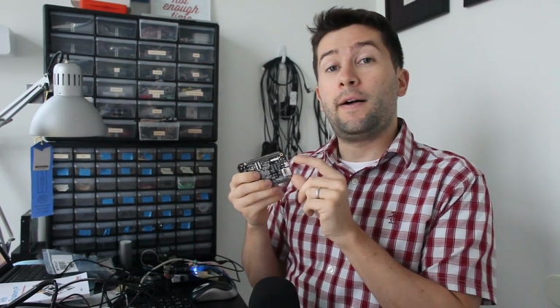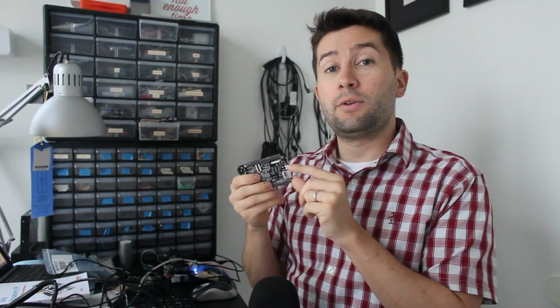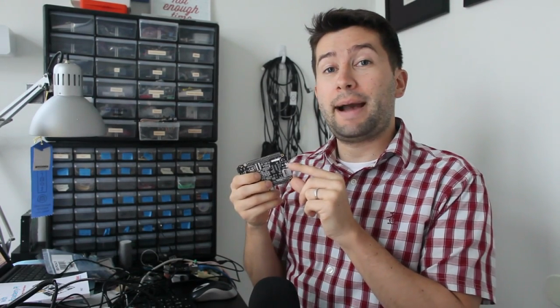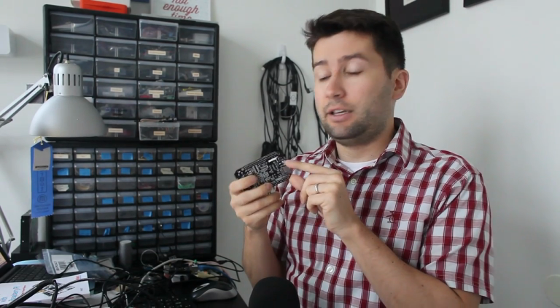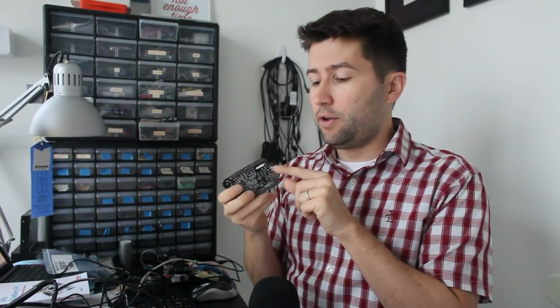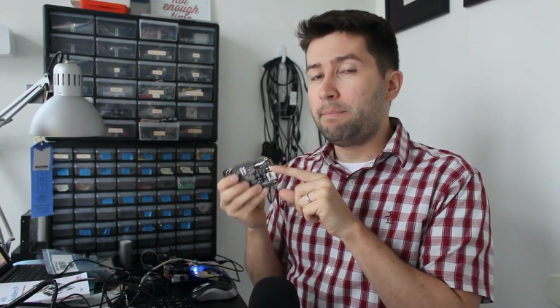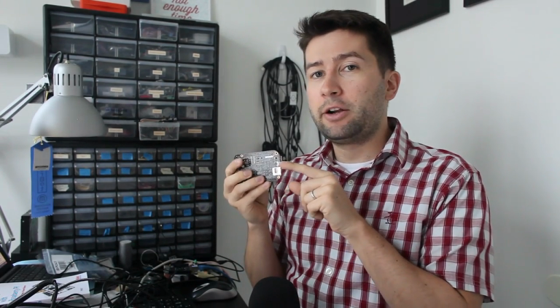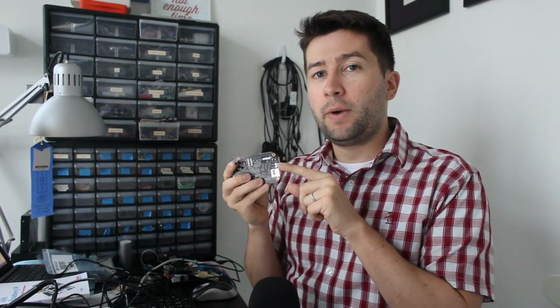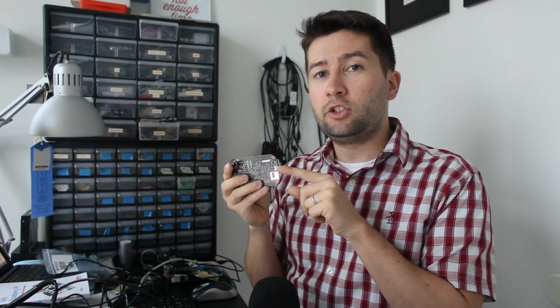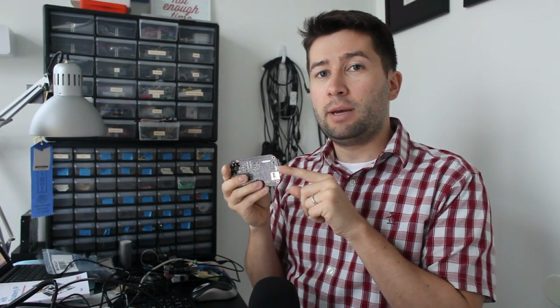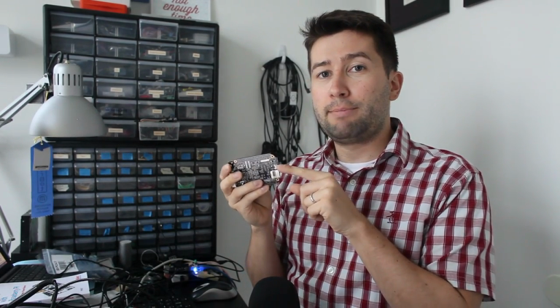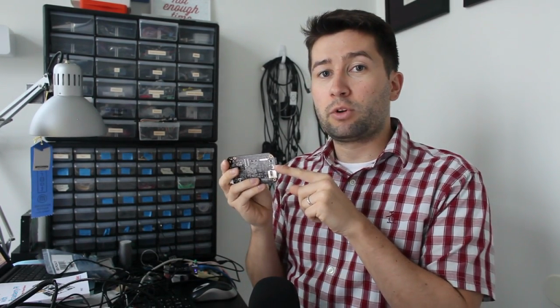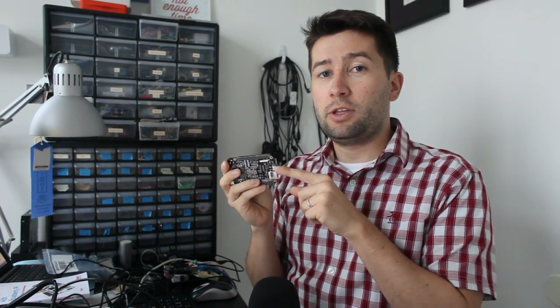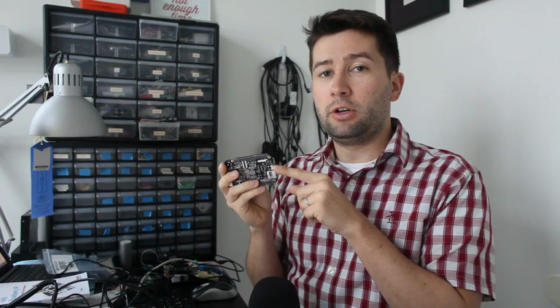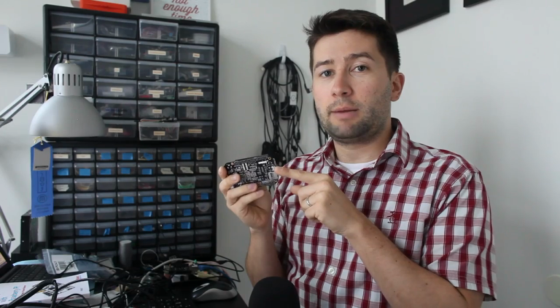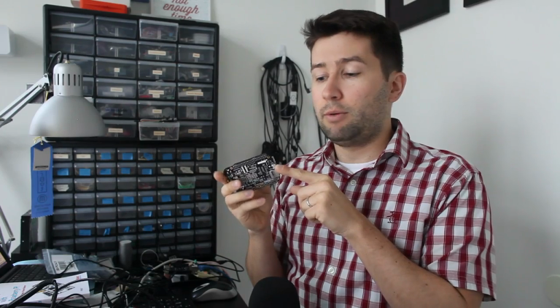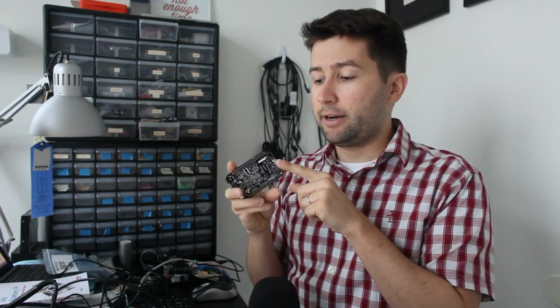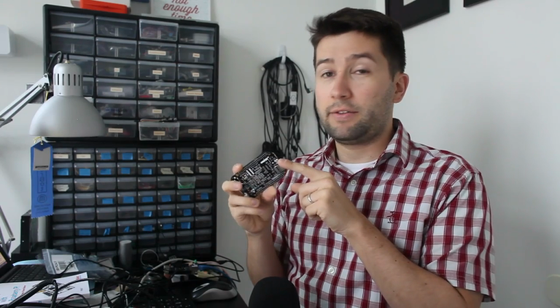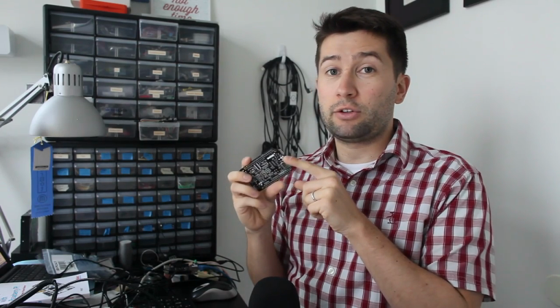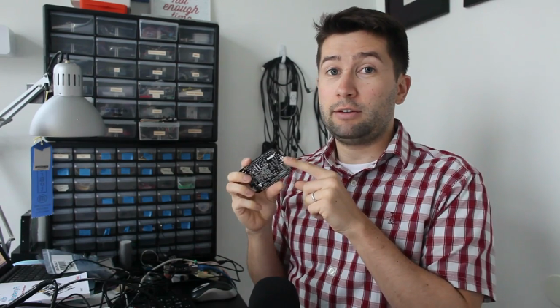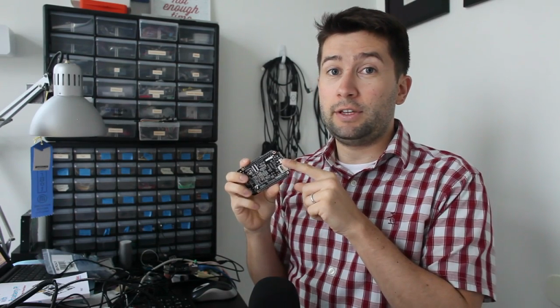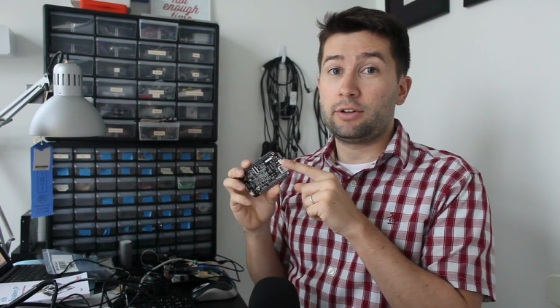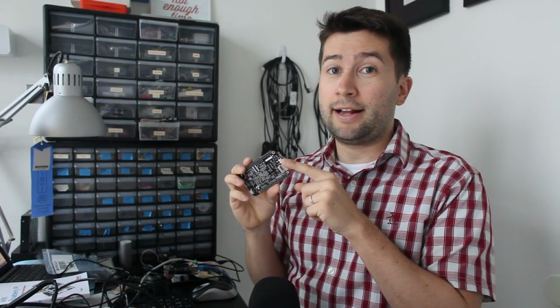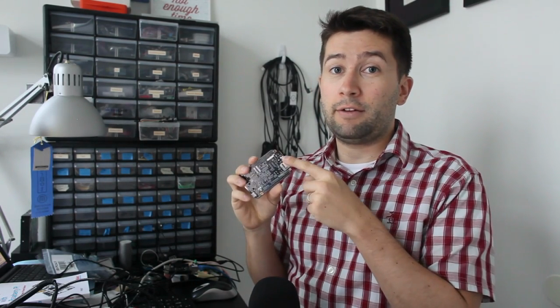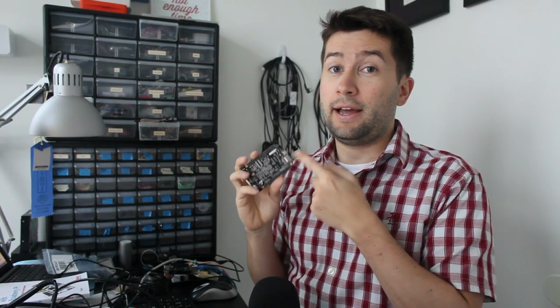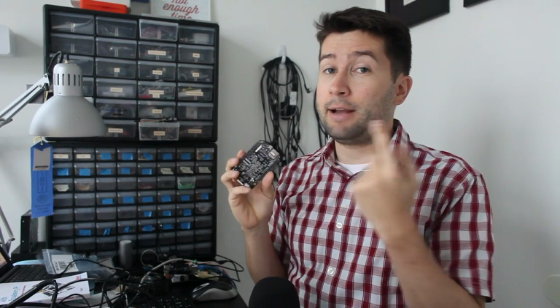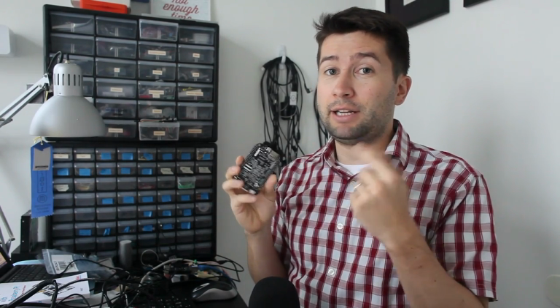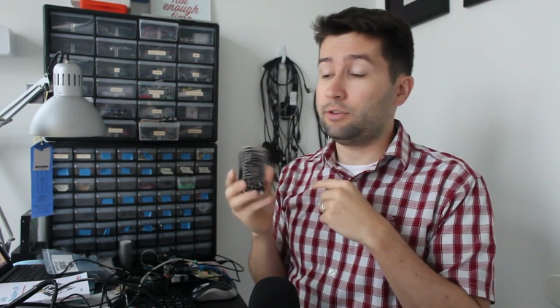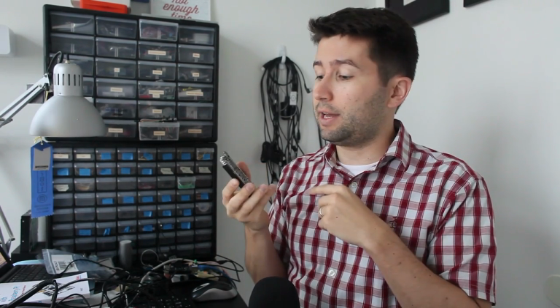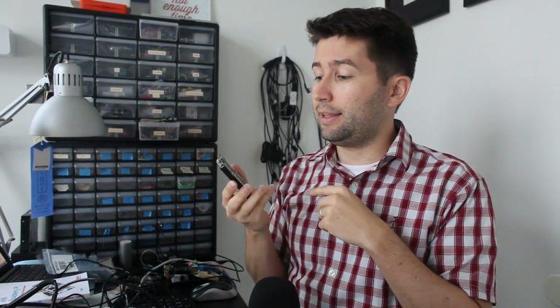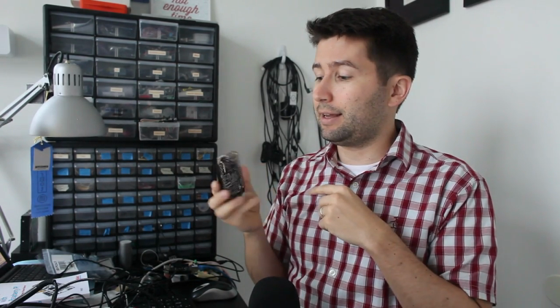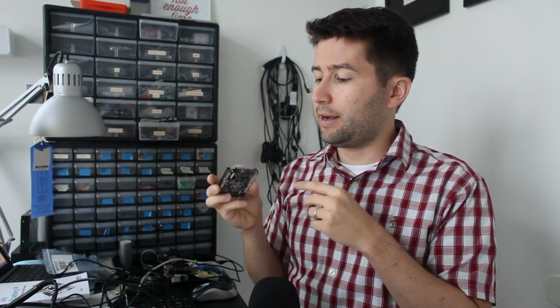Also in the back here, you have the micro HDMI port so that you can hook it up to a monitor. That's a great feature, and I love that. I plan to use that.